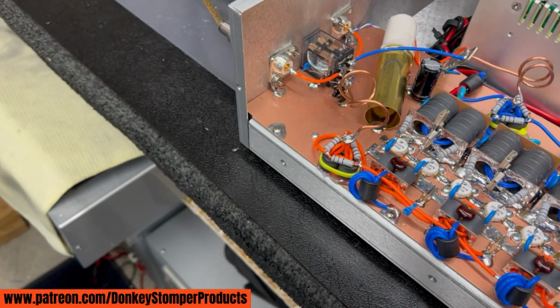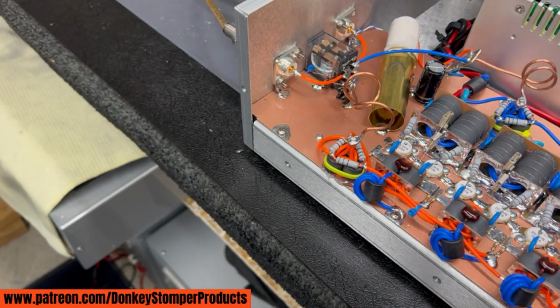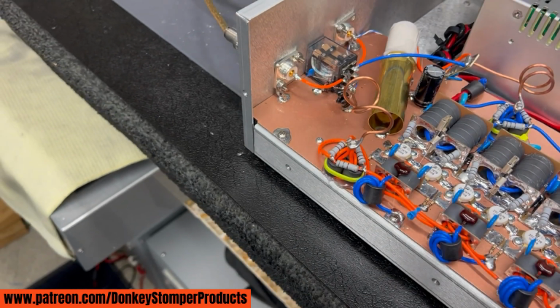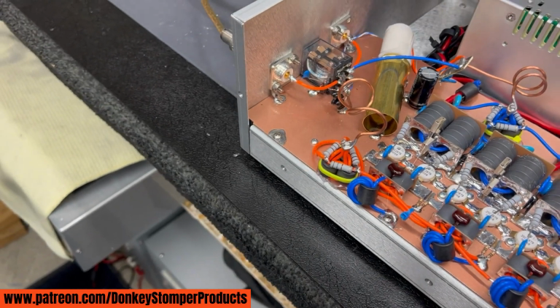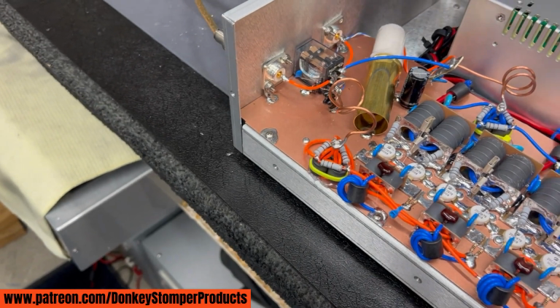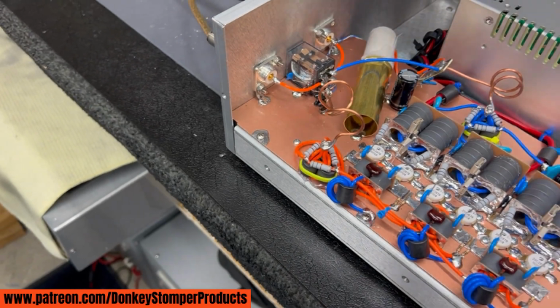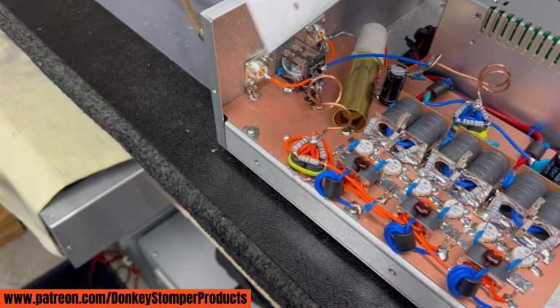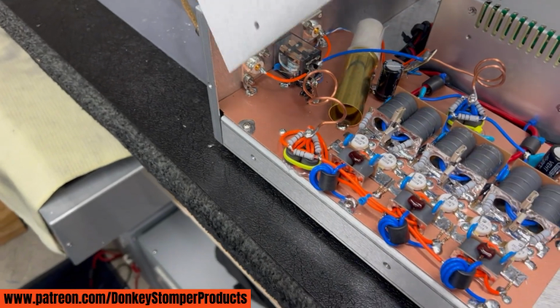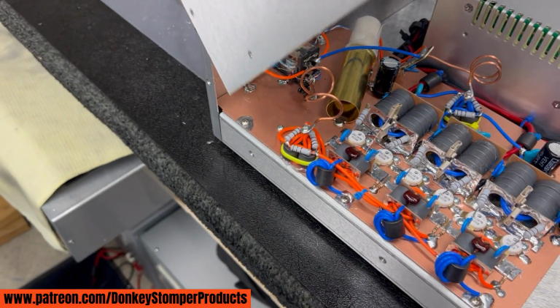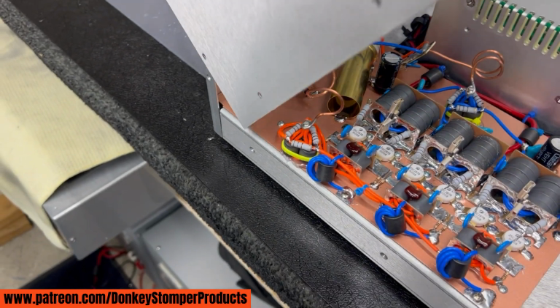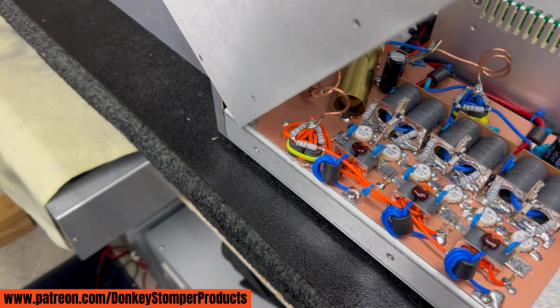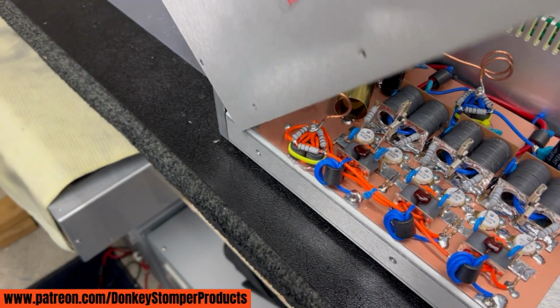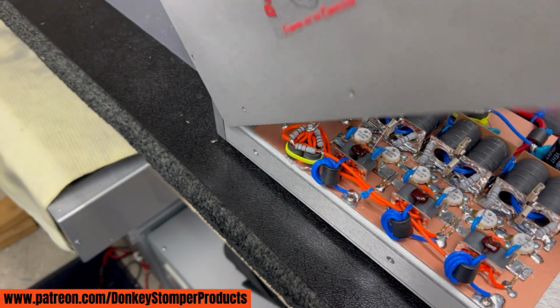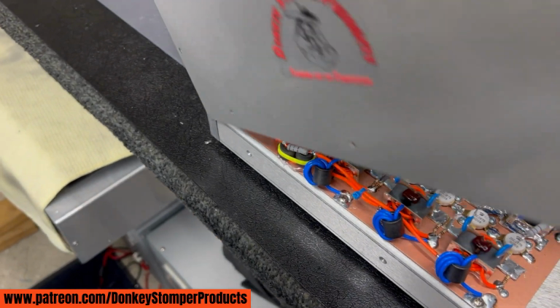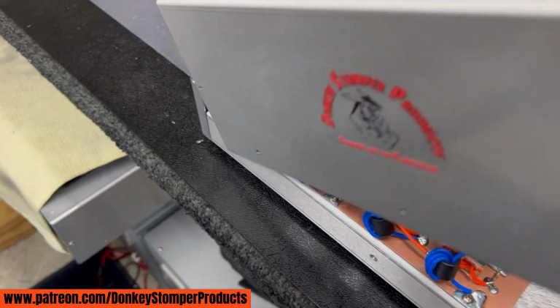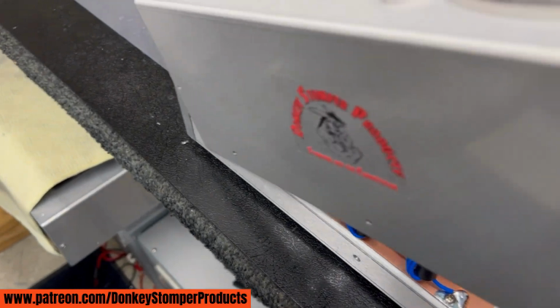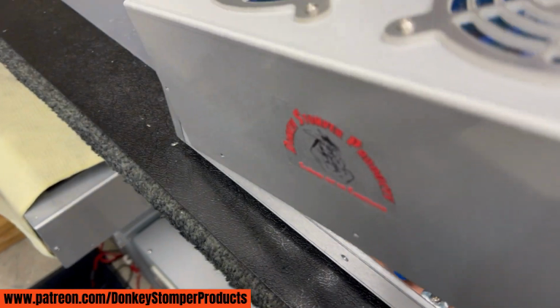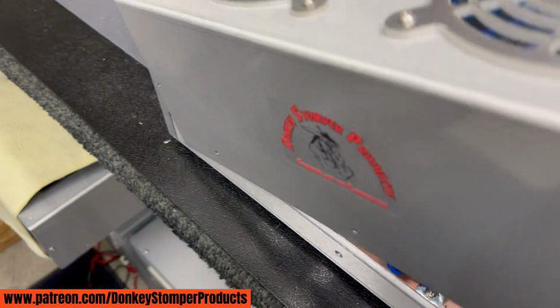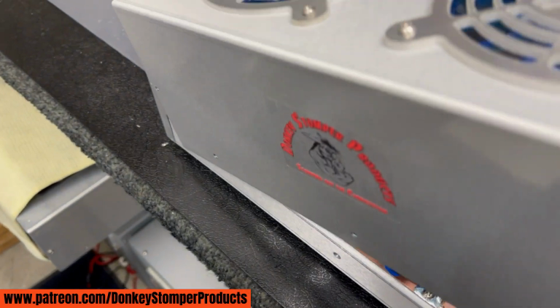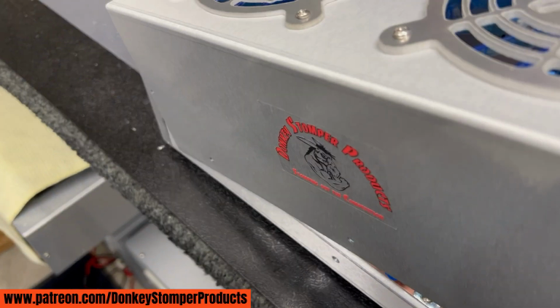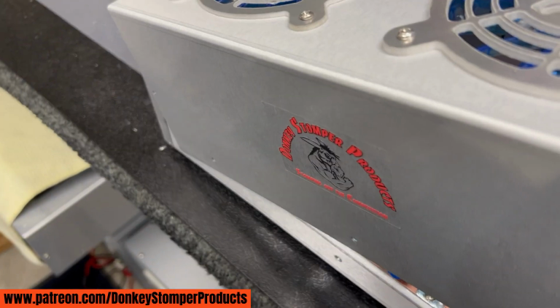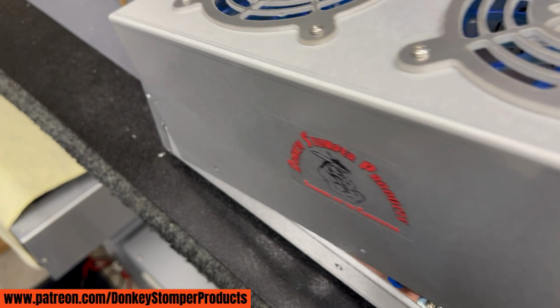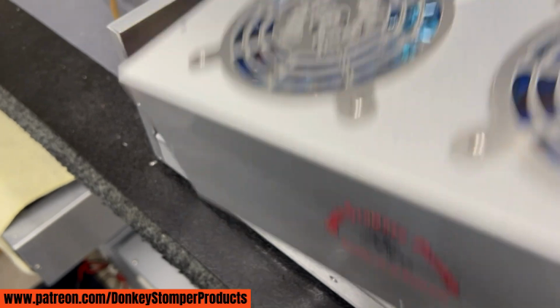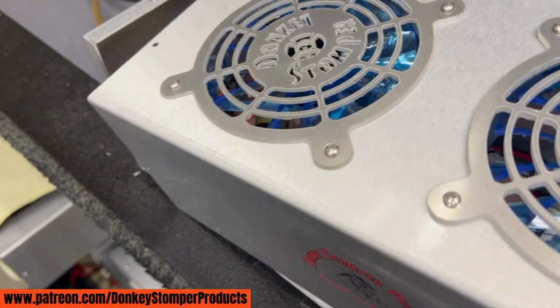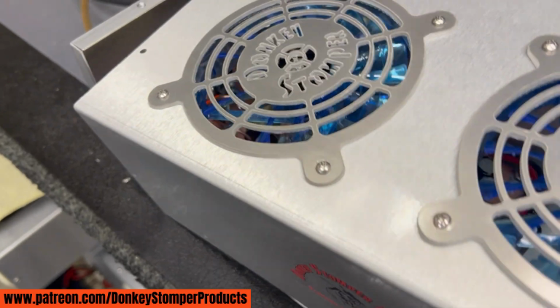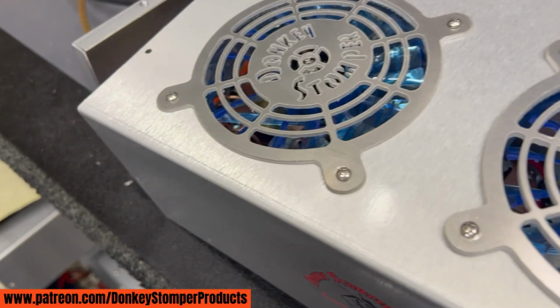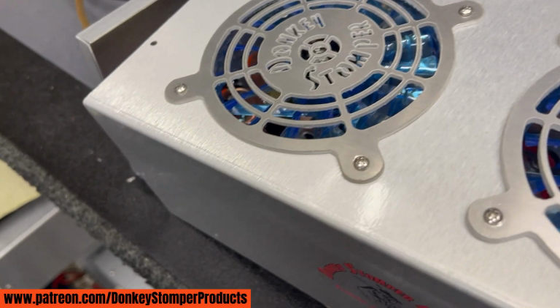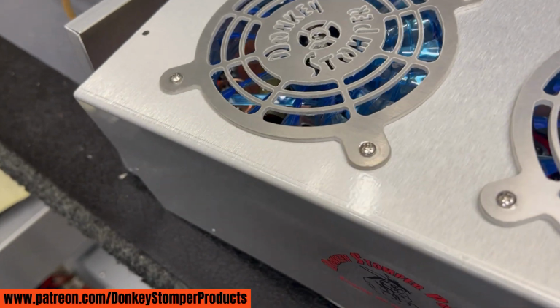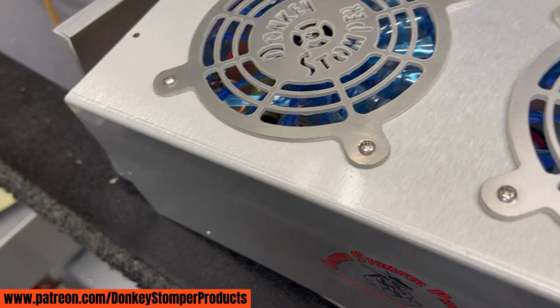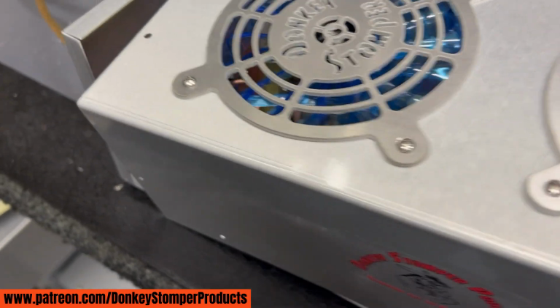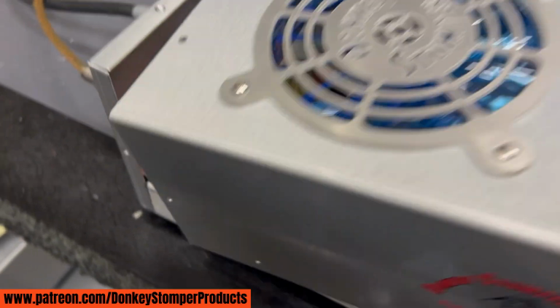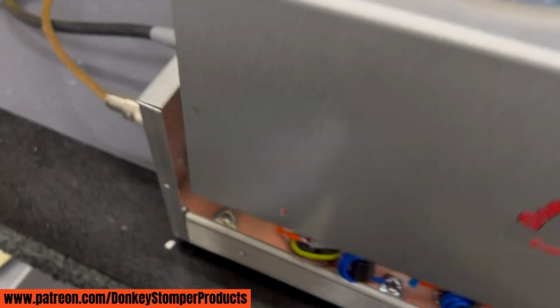I'm going to try to set this tail on here real easy. I'll have to adjust a little bit more — maybe a little bit if we can just get it on there right now.